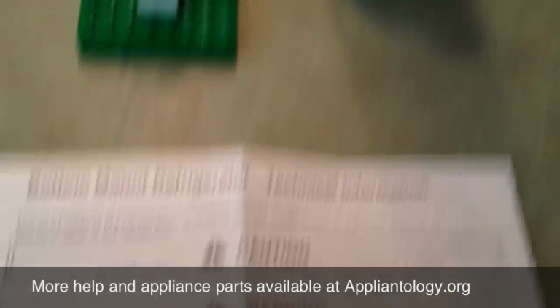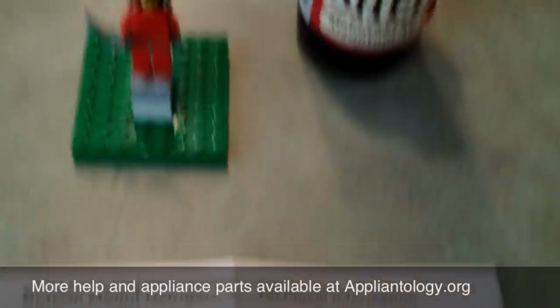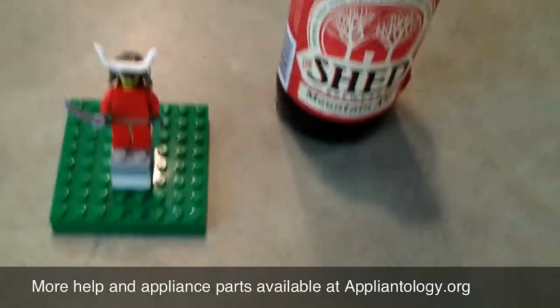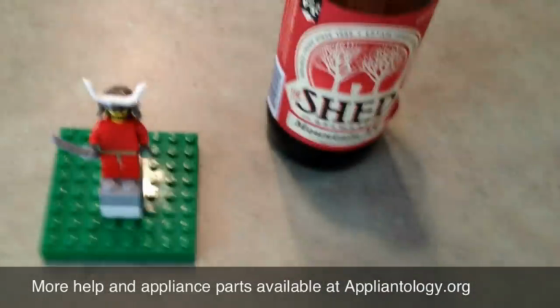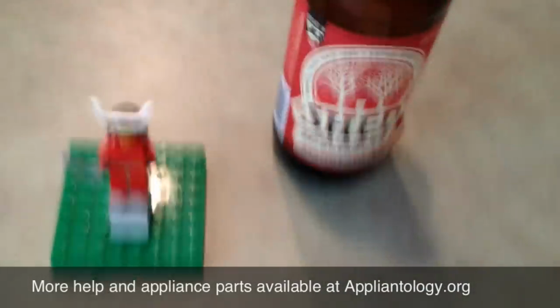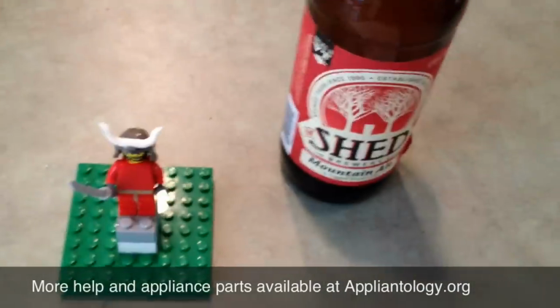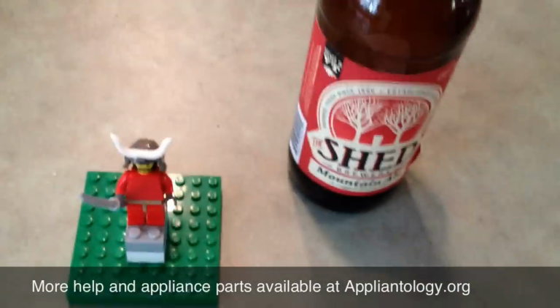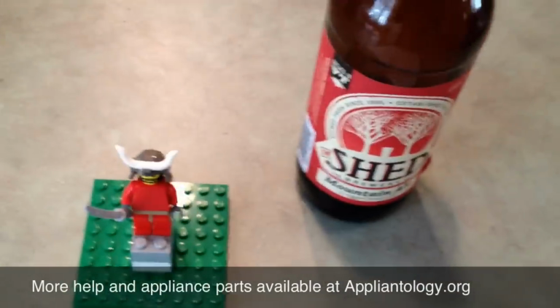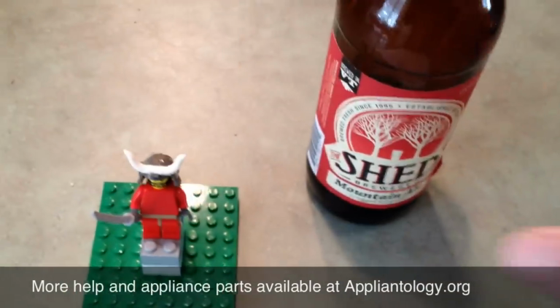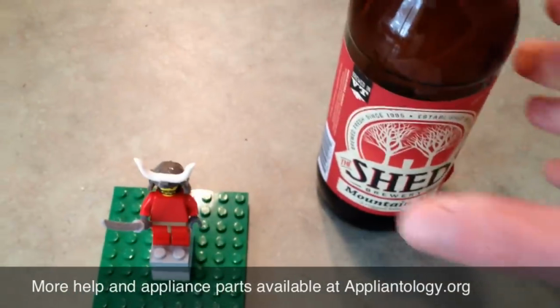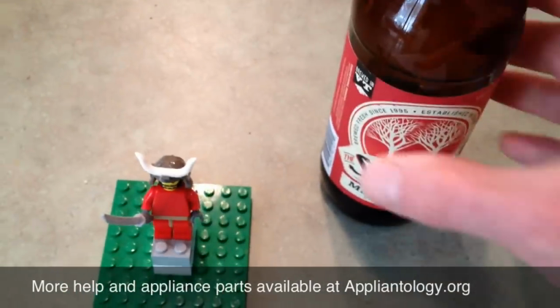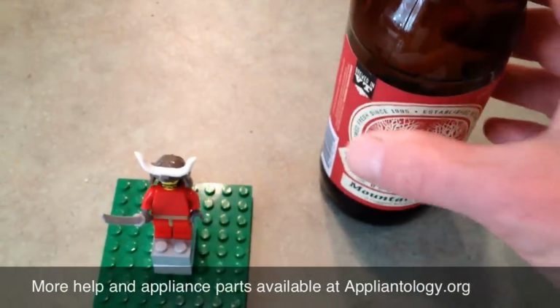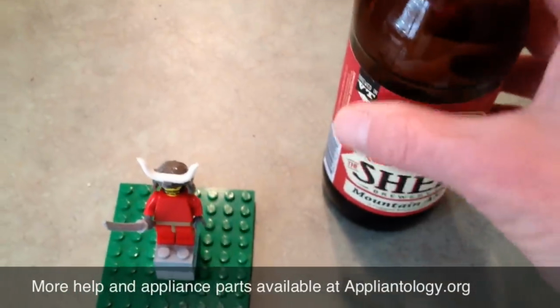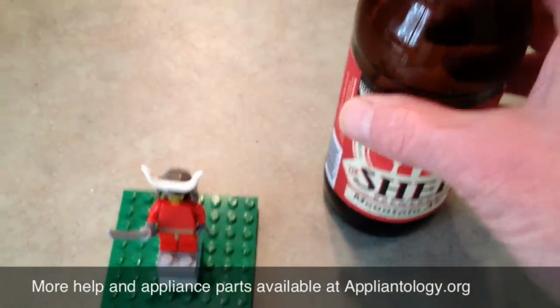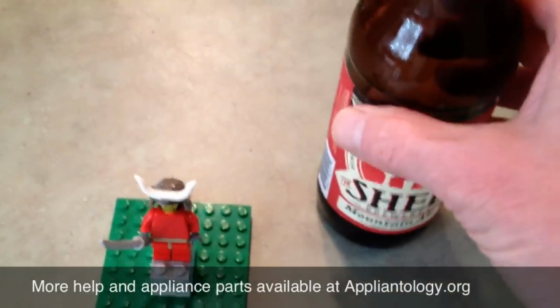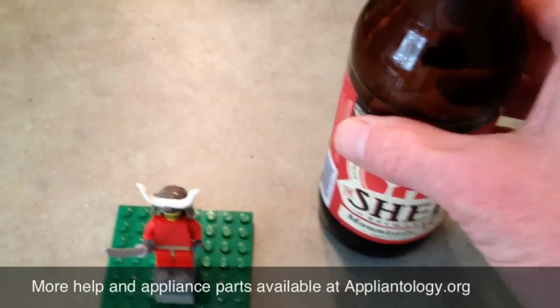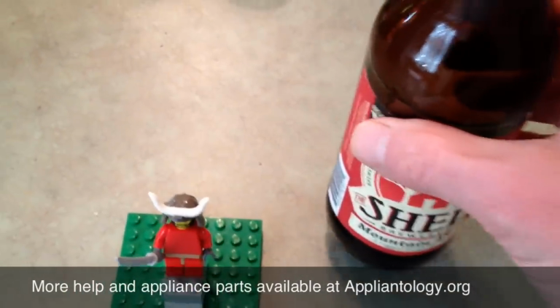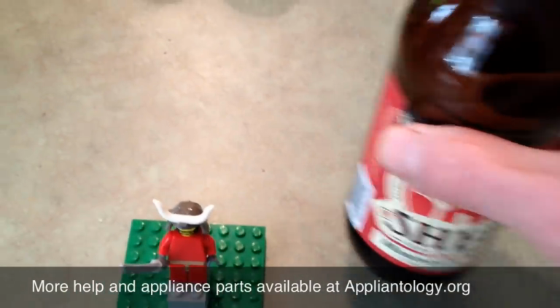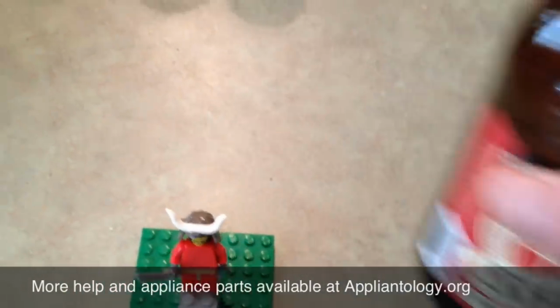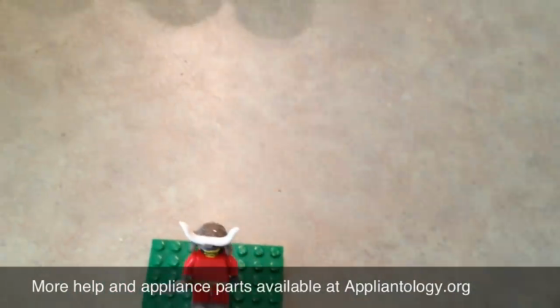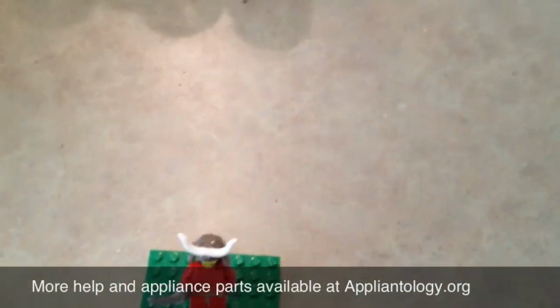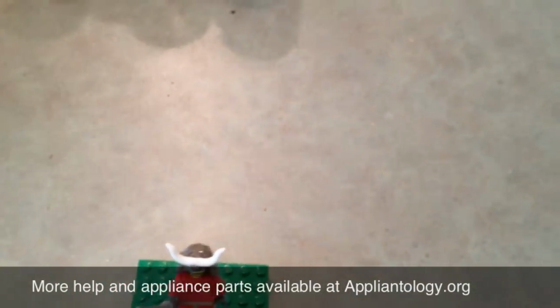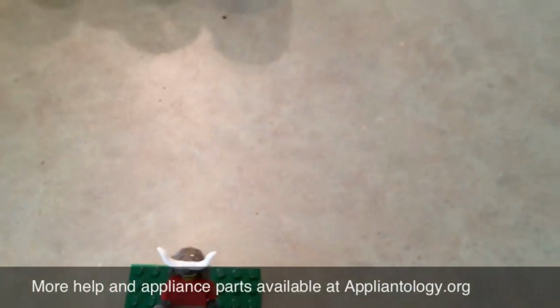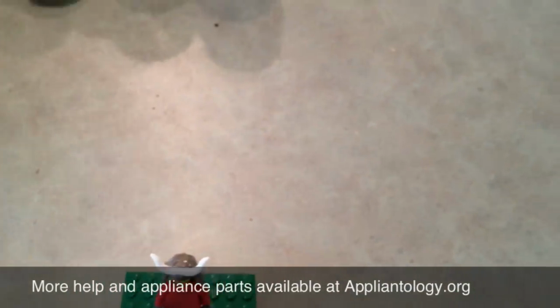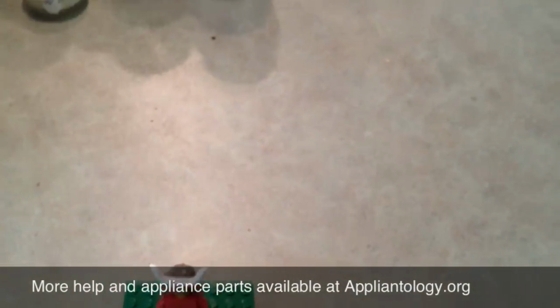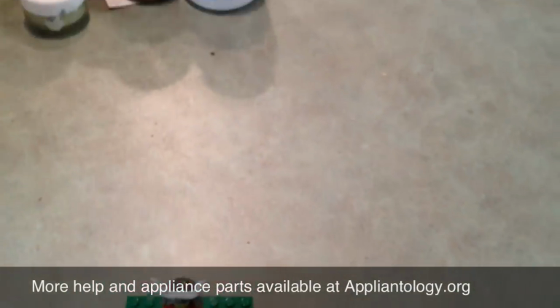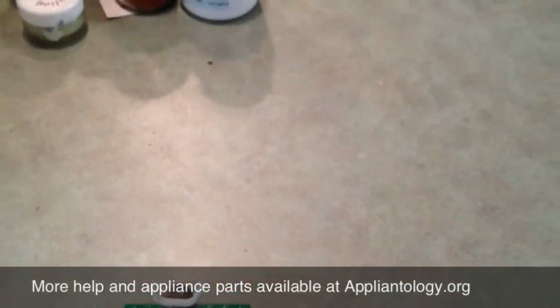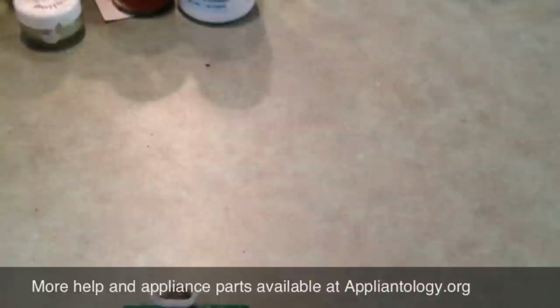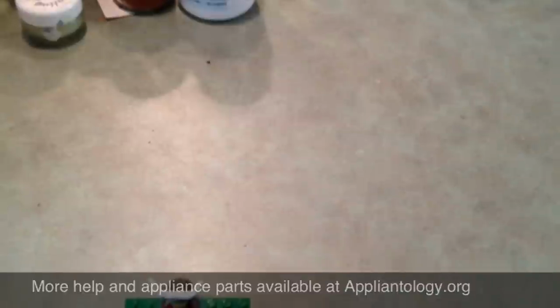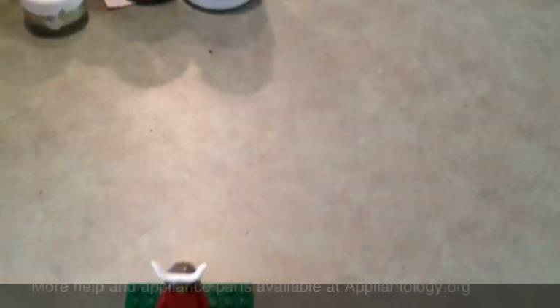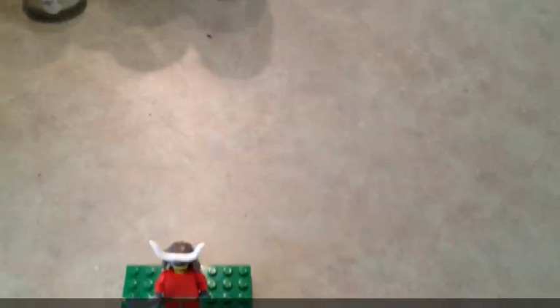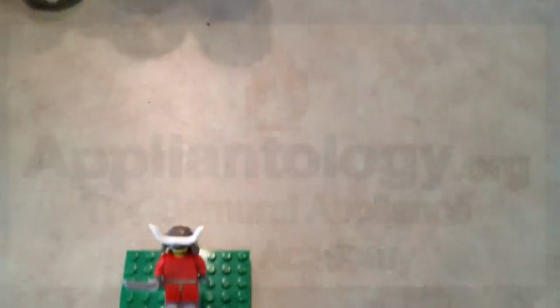And go ahead and pop a cold one. Mmm, beer.